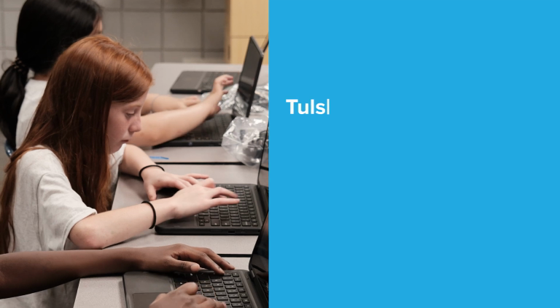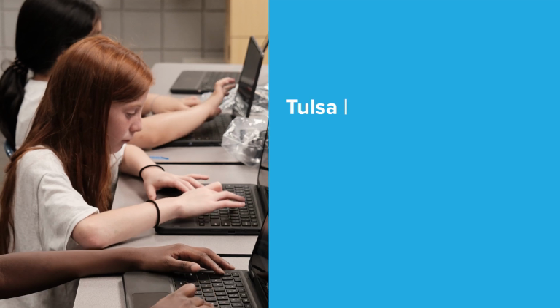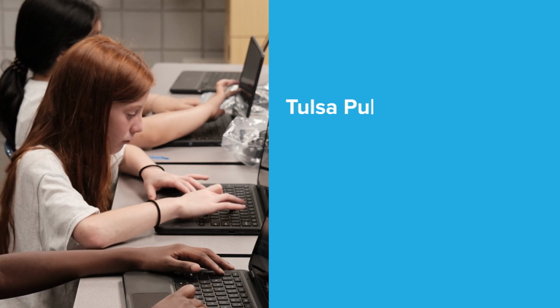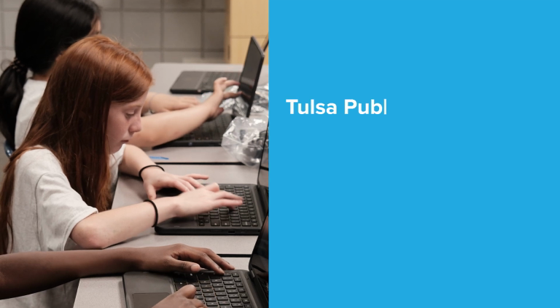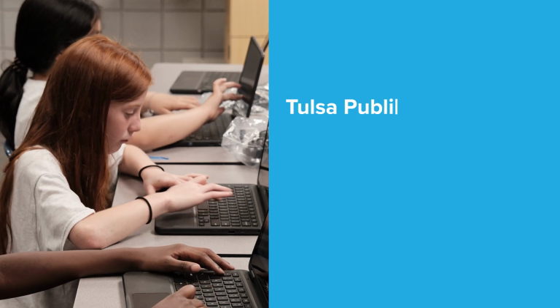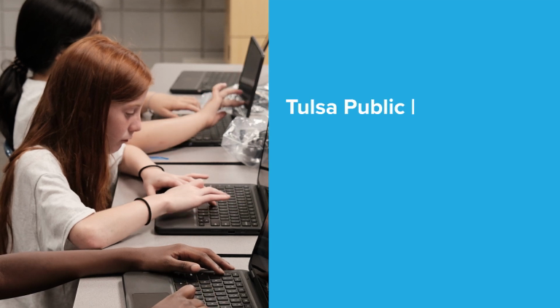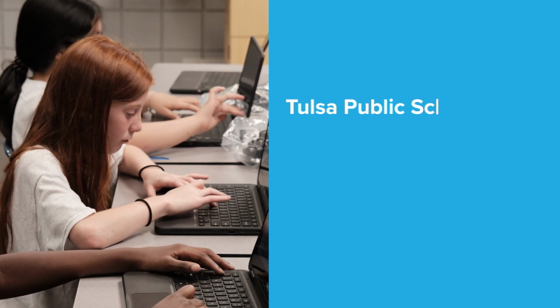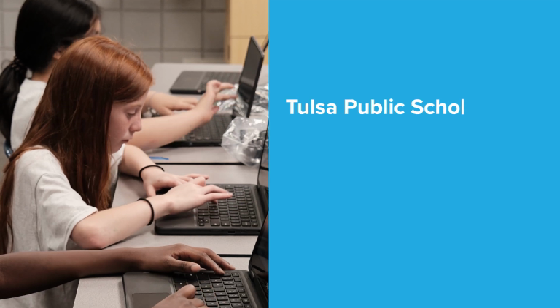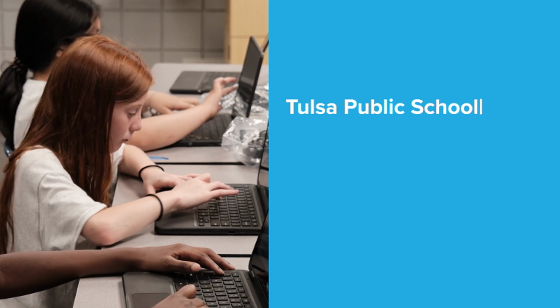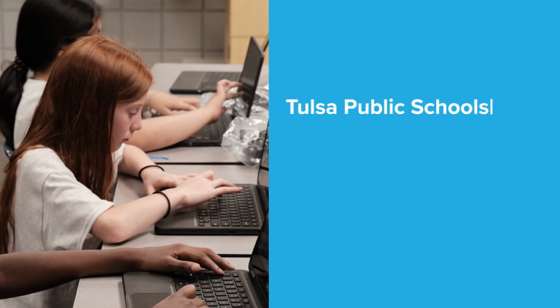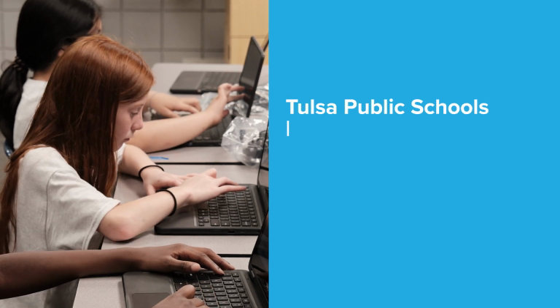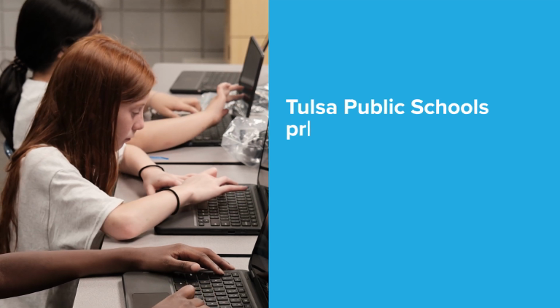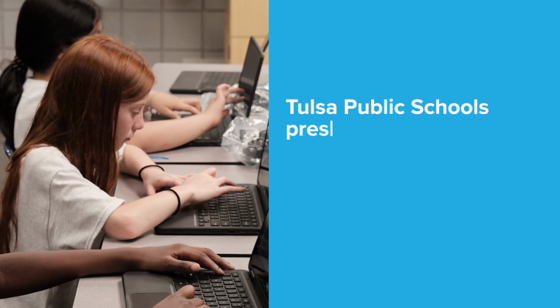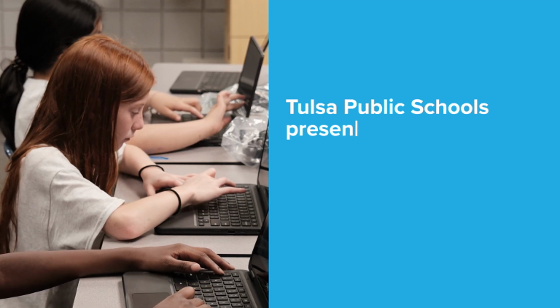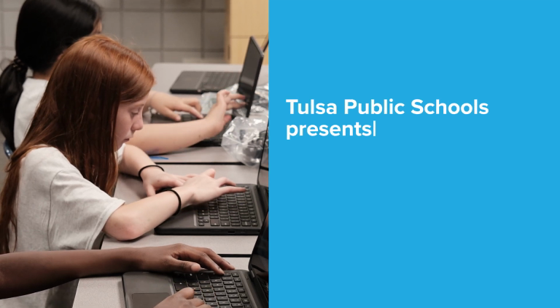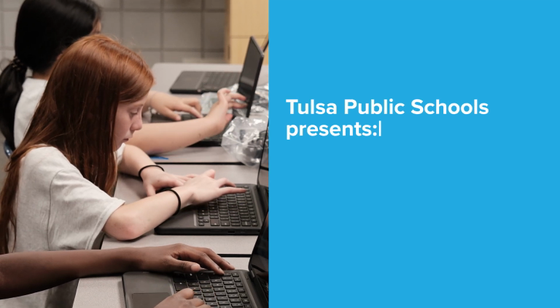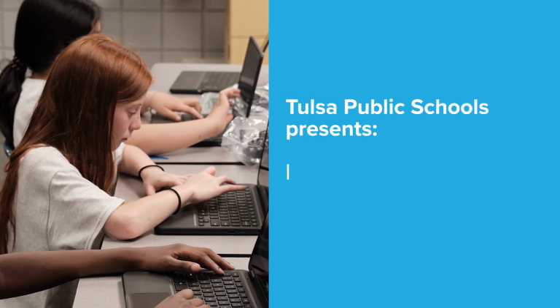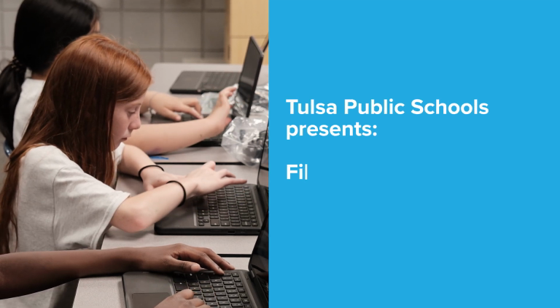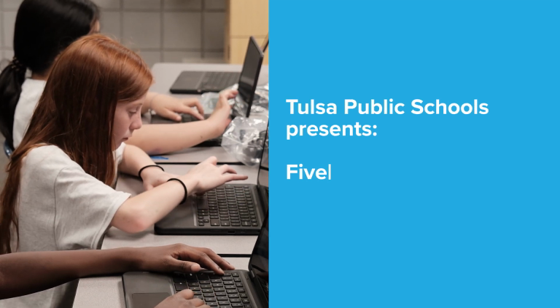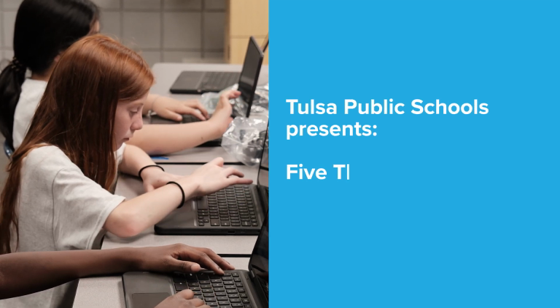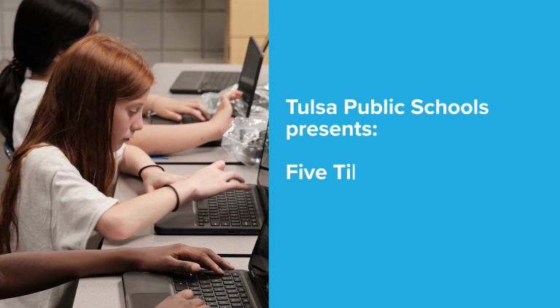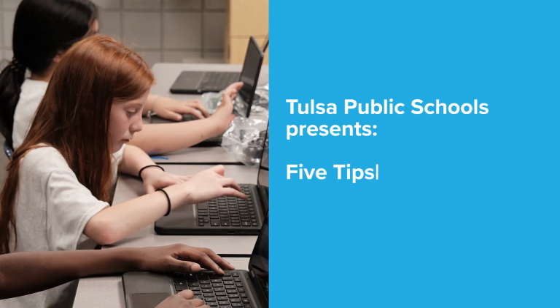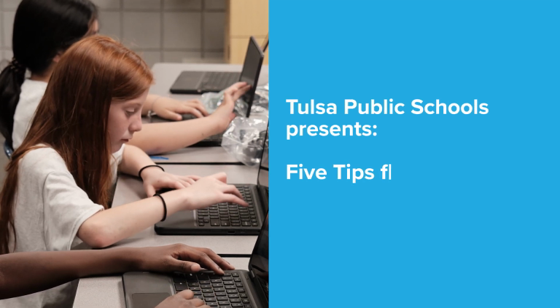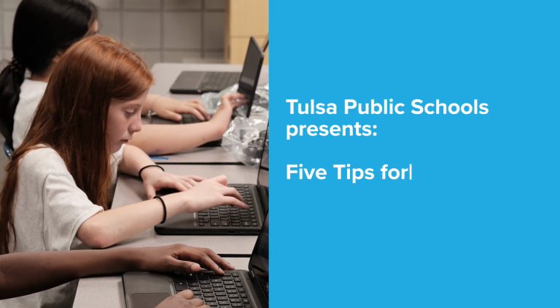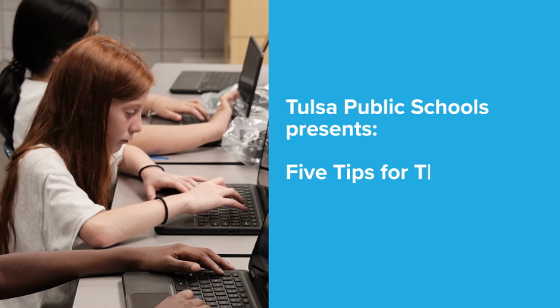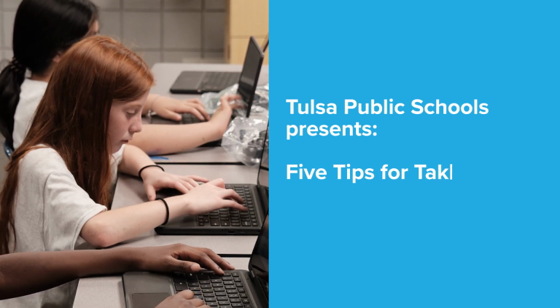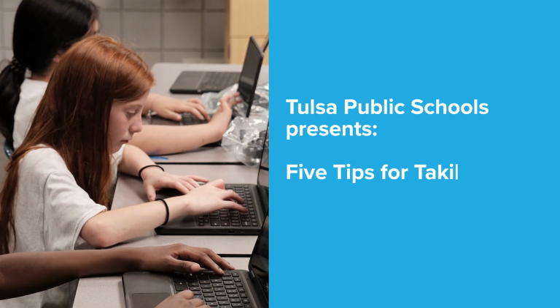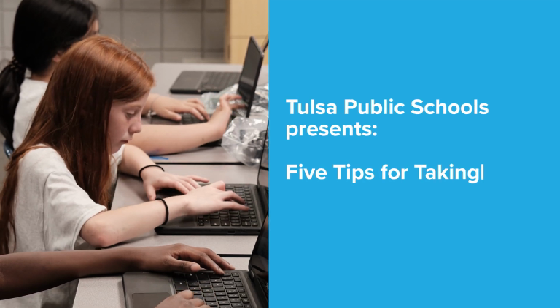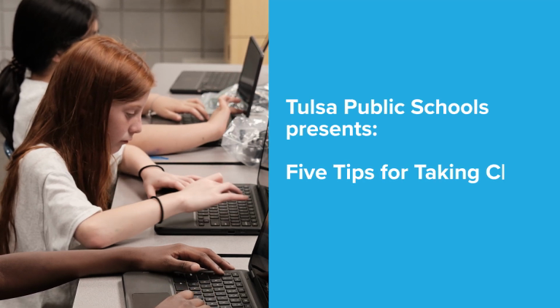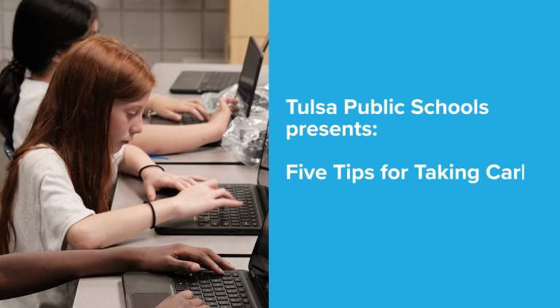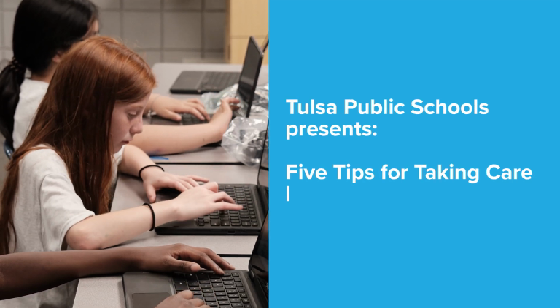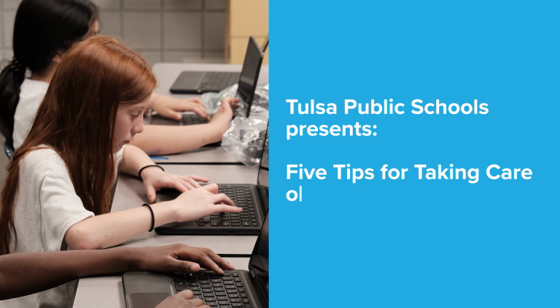Tulsa Public Schools presents five tips for taking care of your Chromebook.